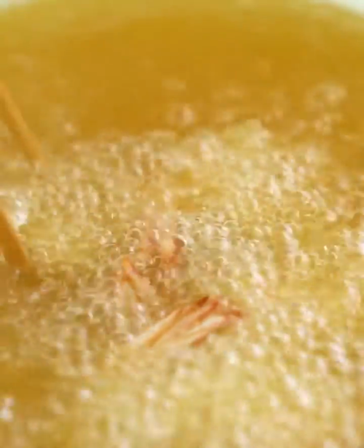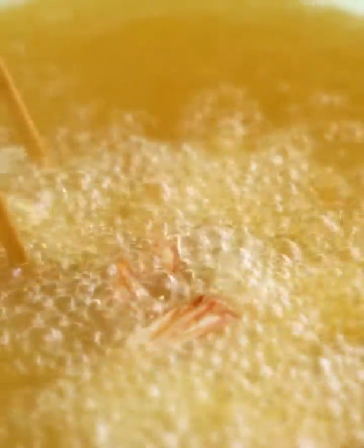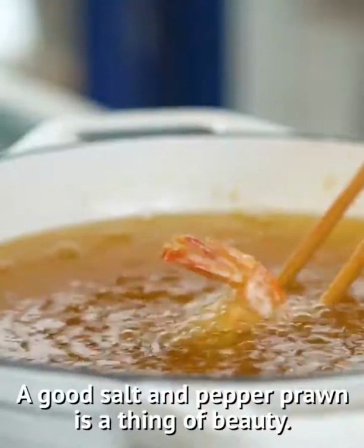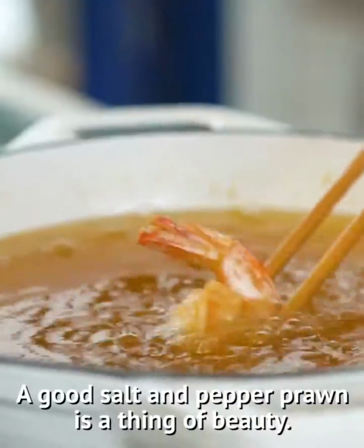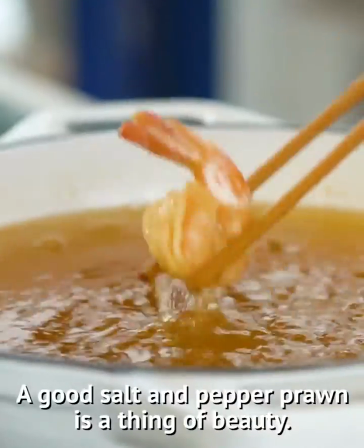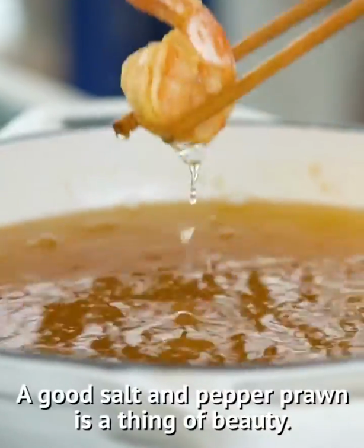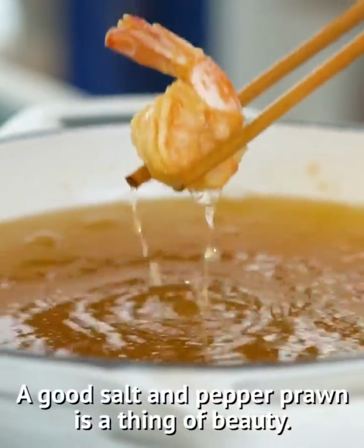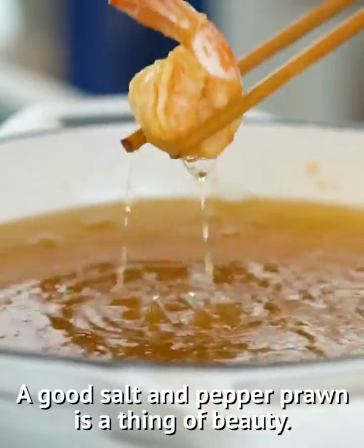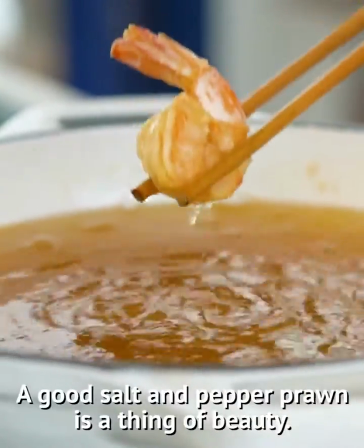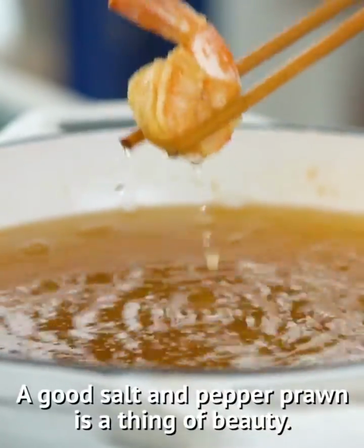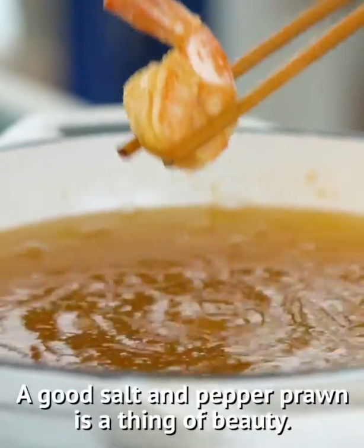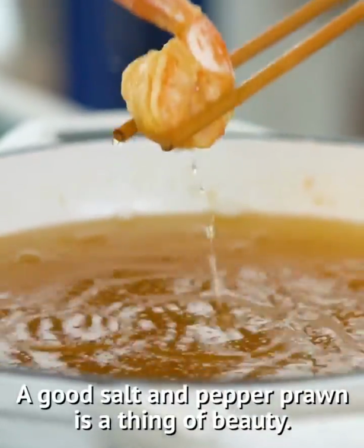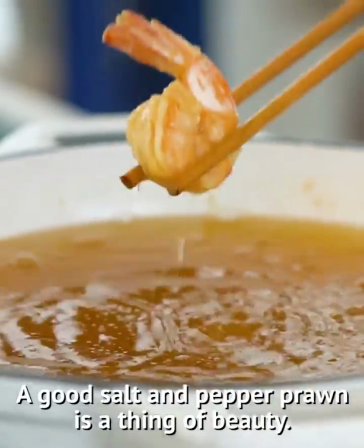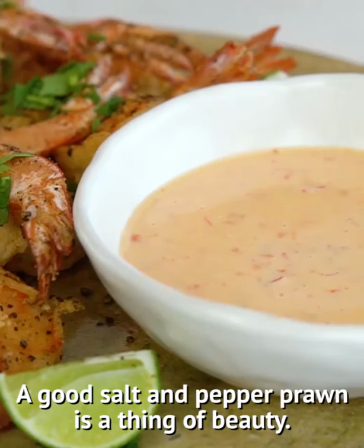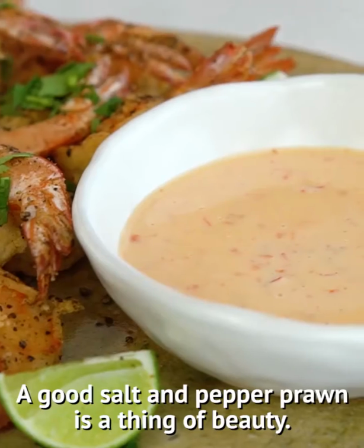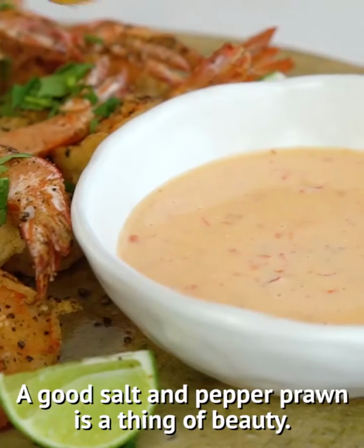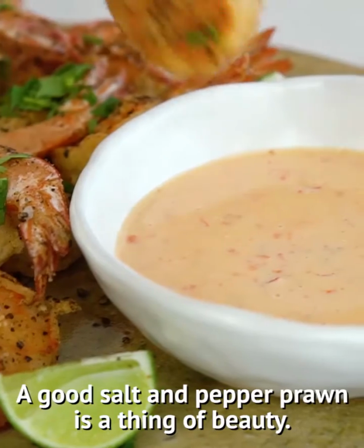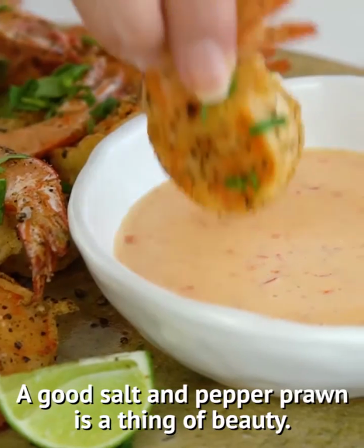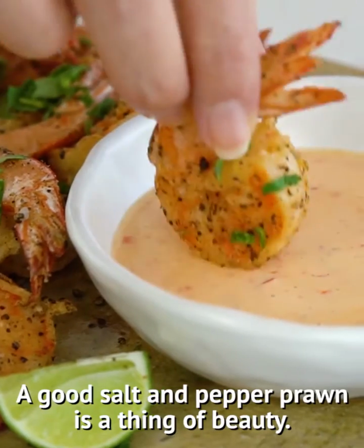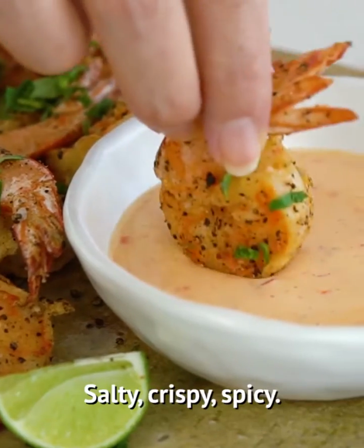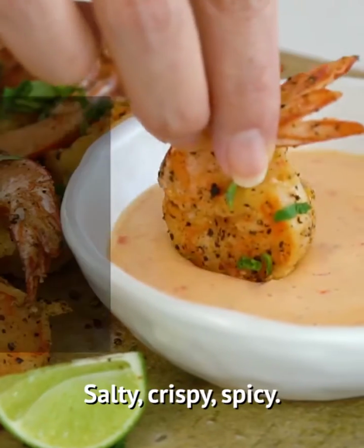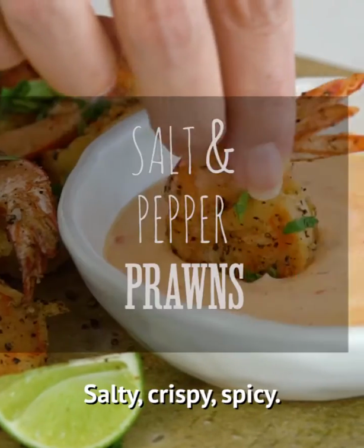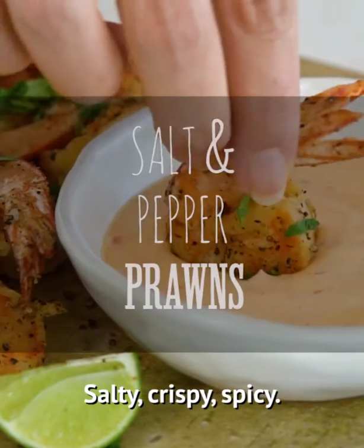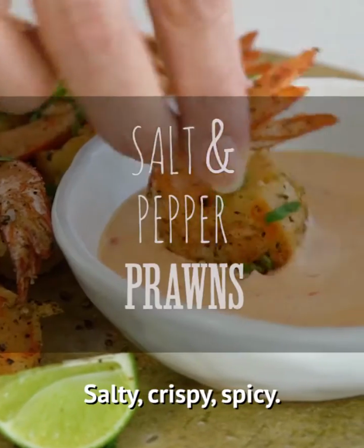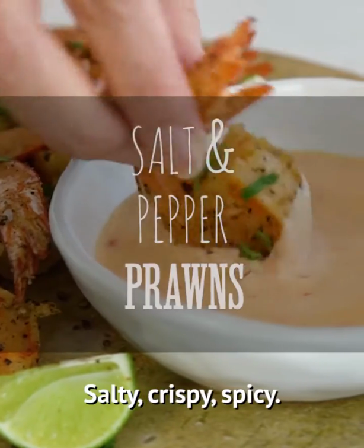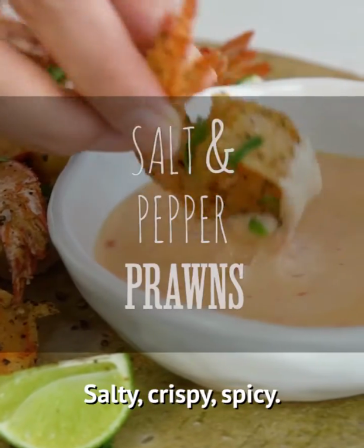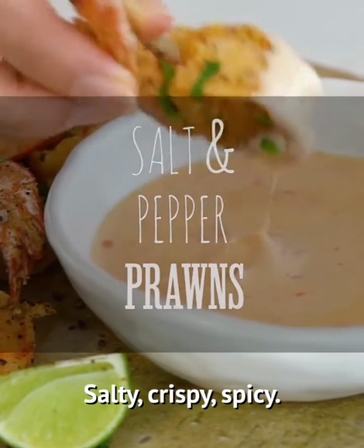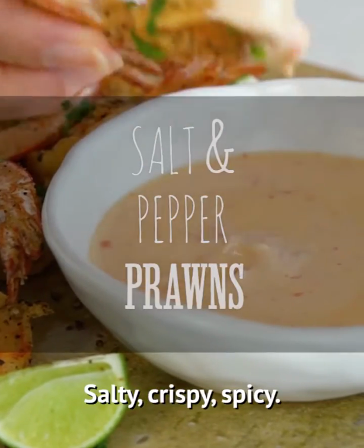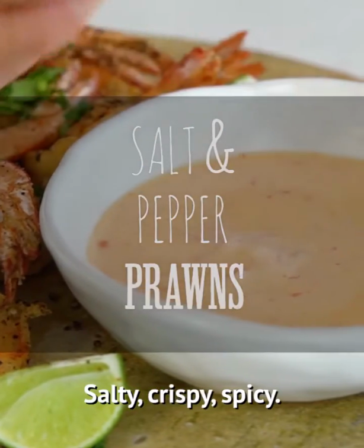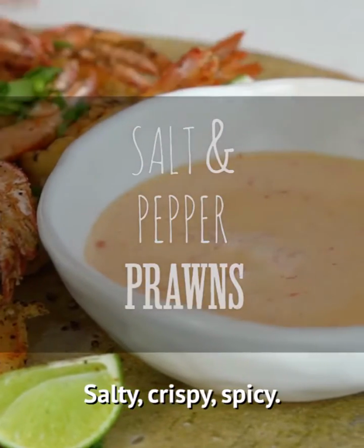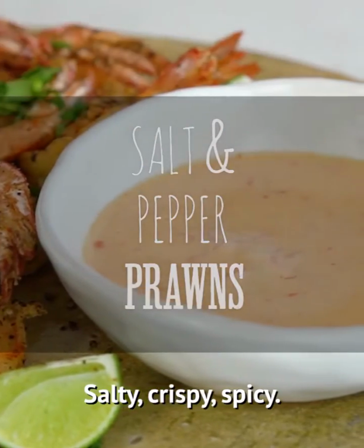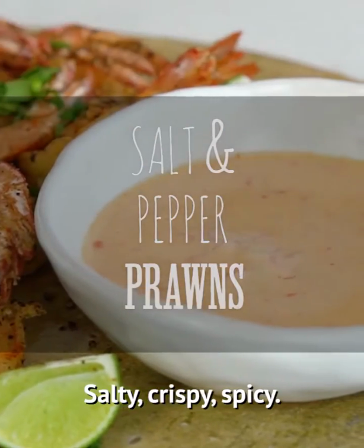A good salt and pepper prawn is a thing of beauty. Salty, crispy, spicy.